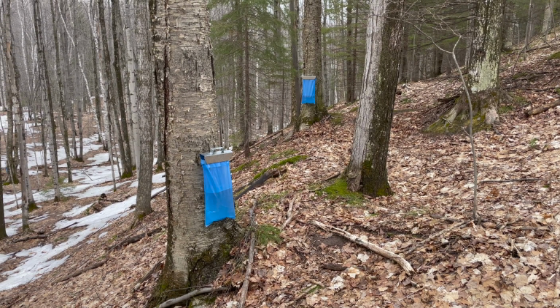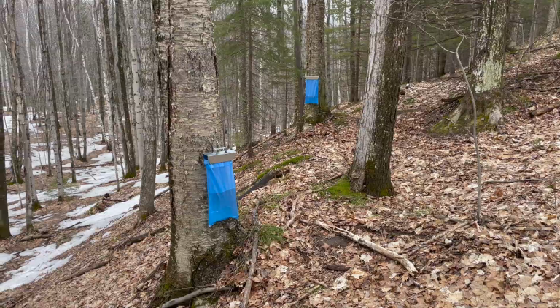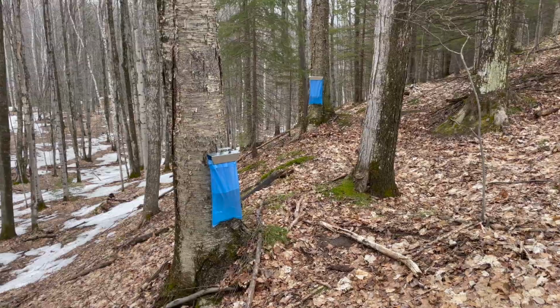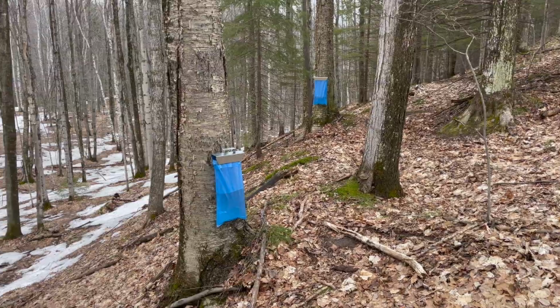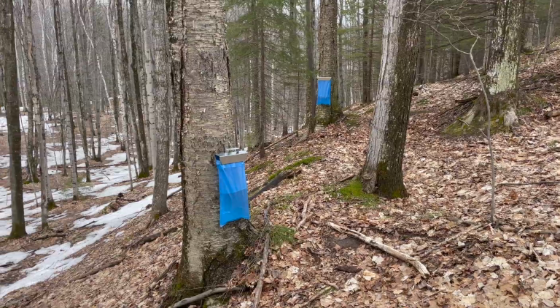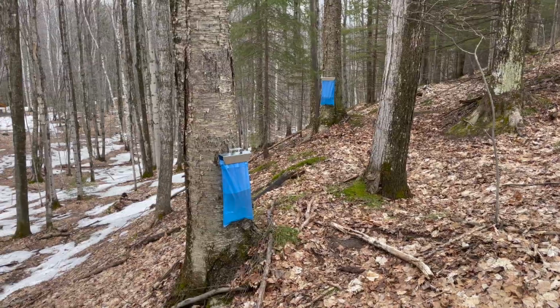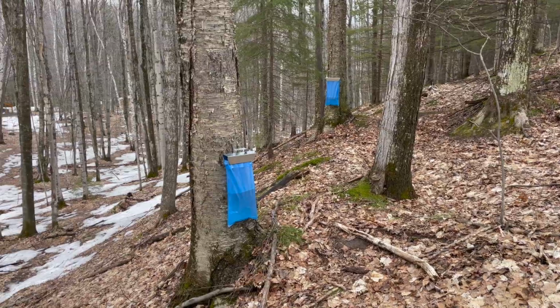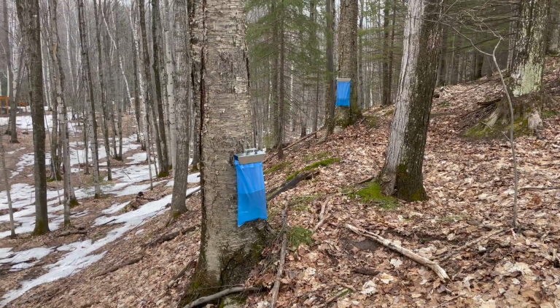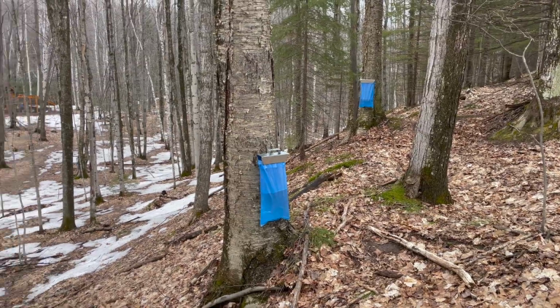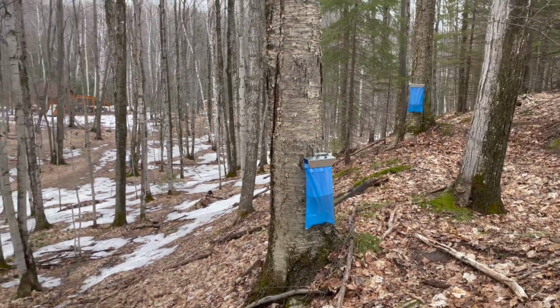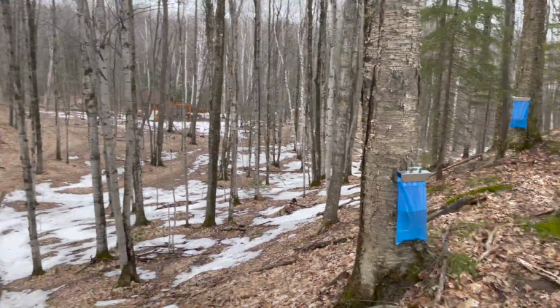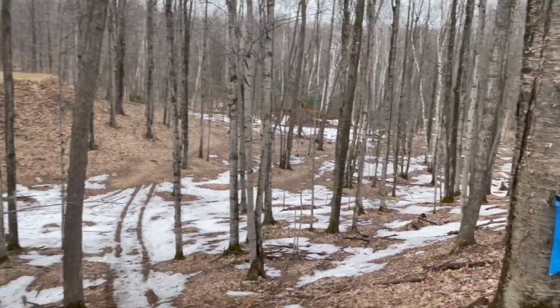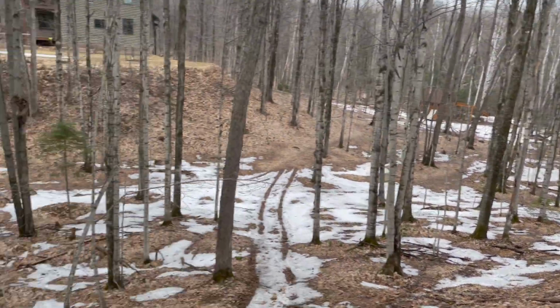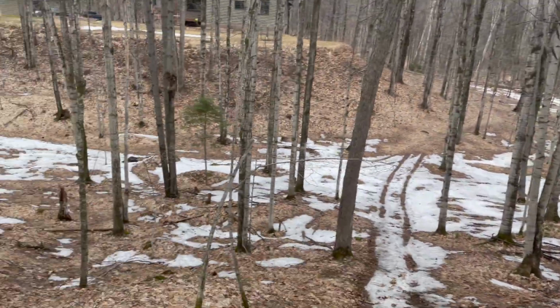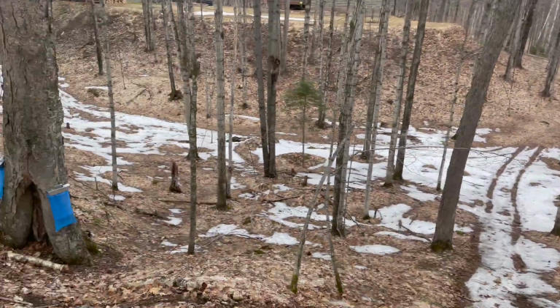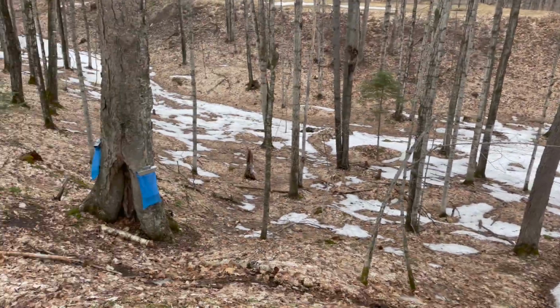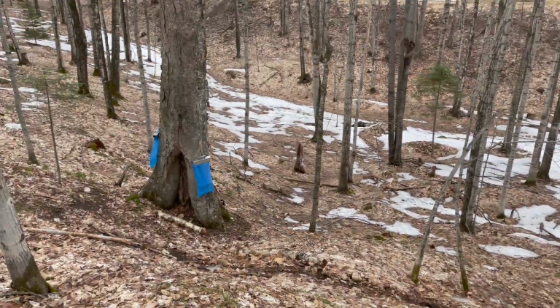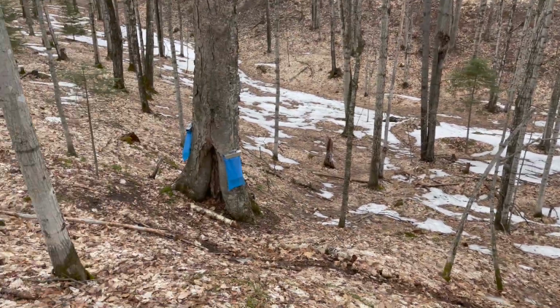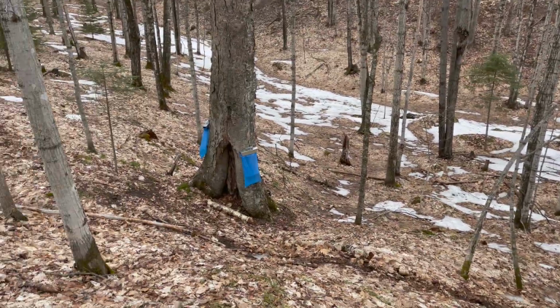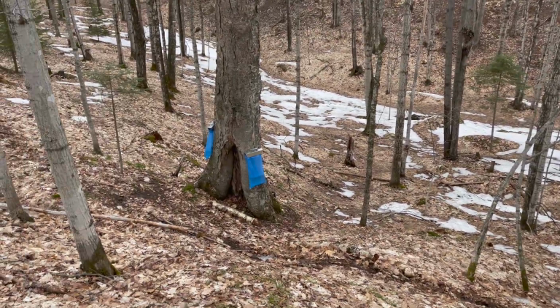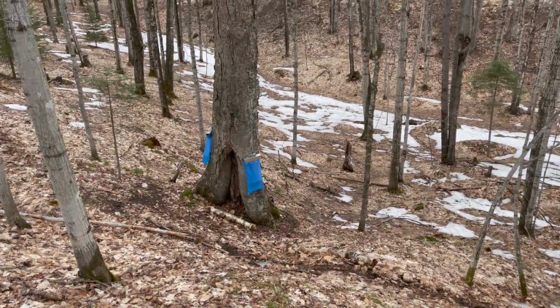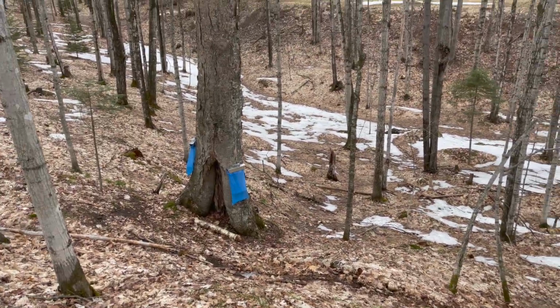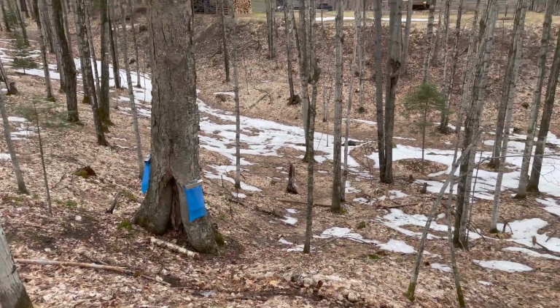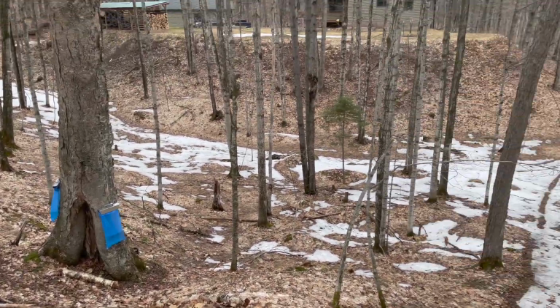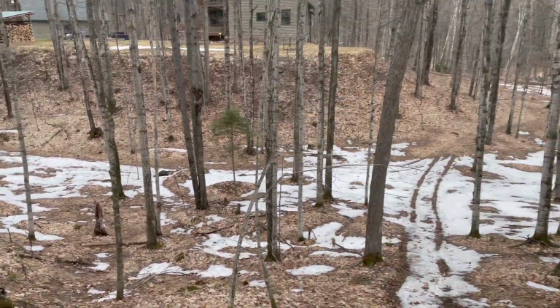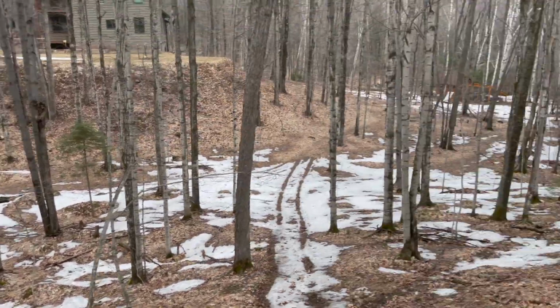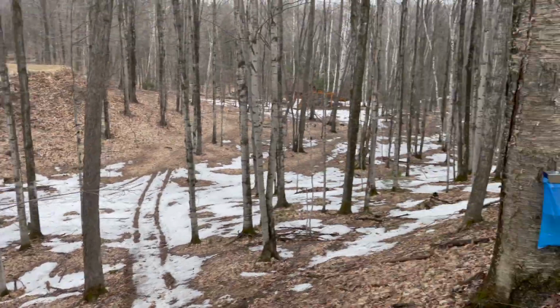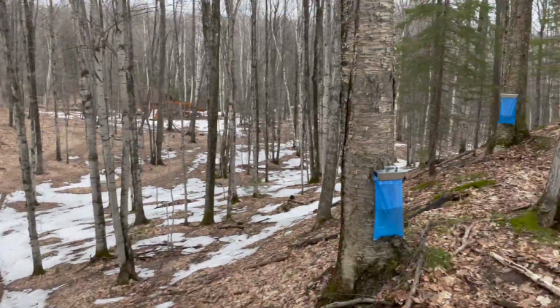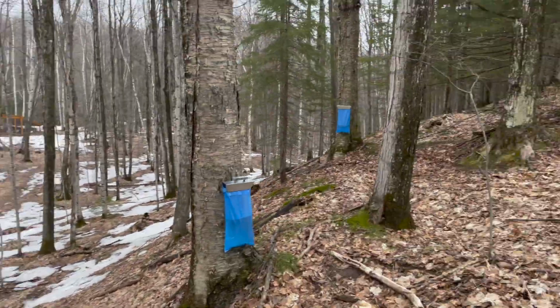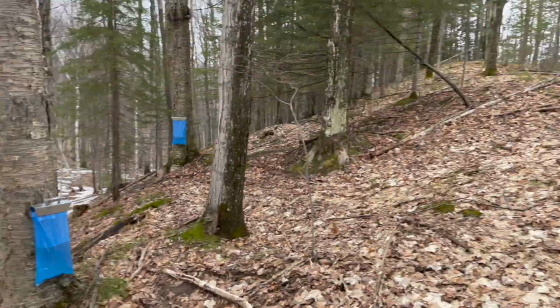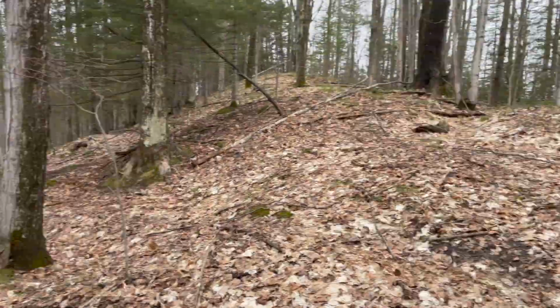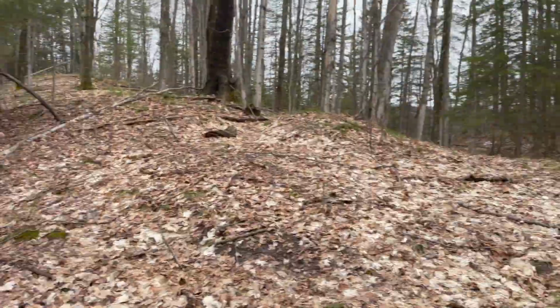Birch trees are flowering and snow is almost gone.